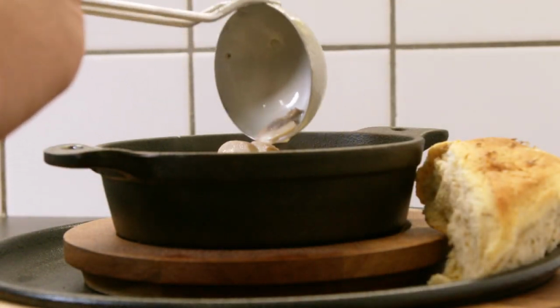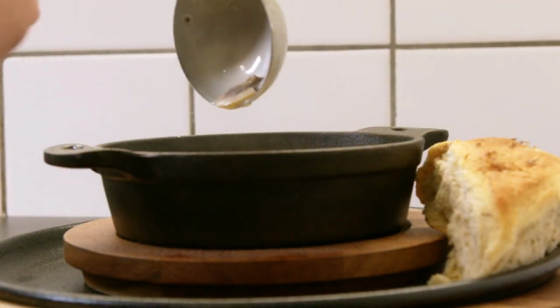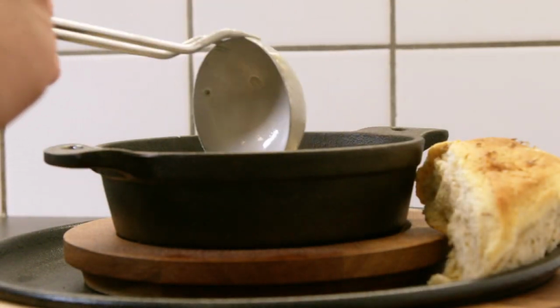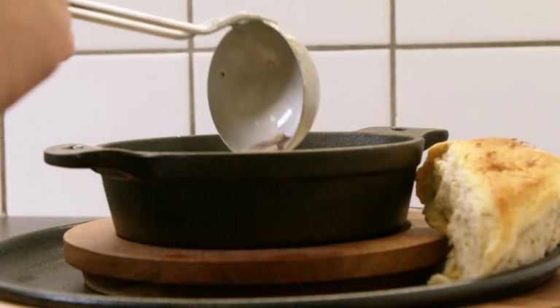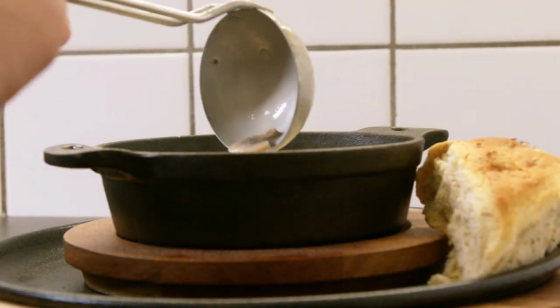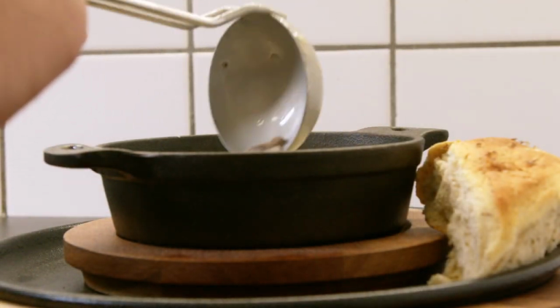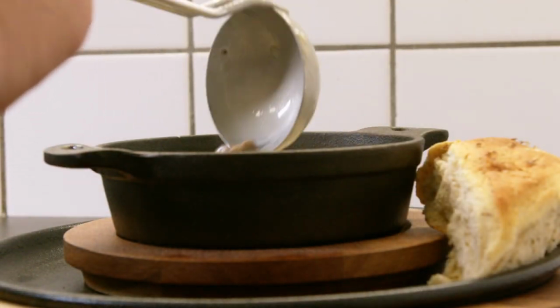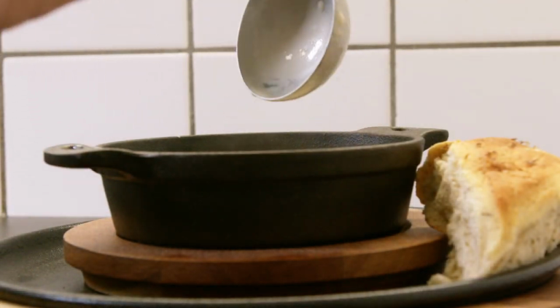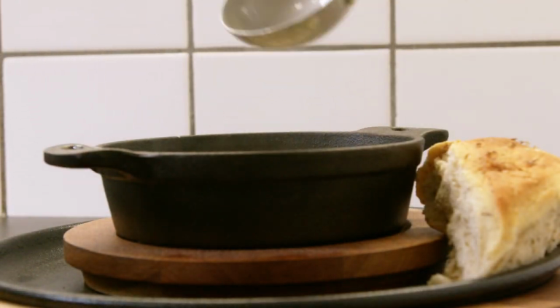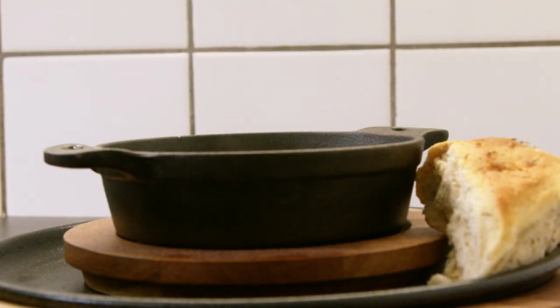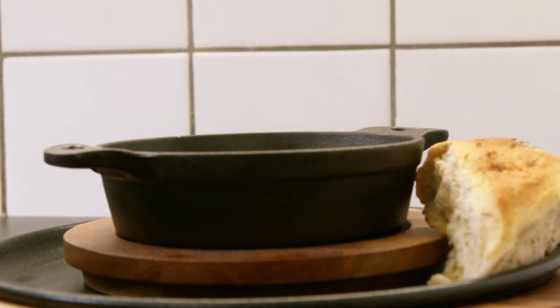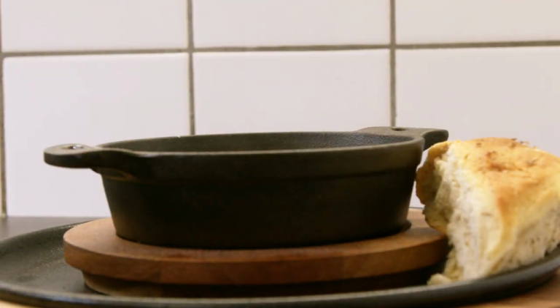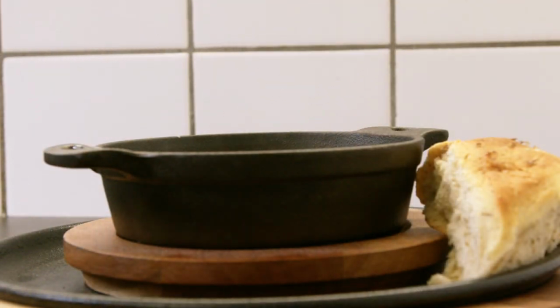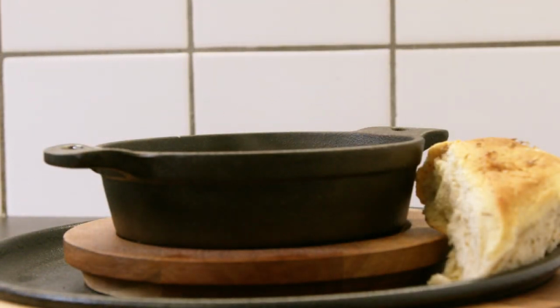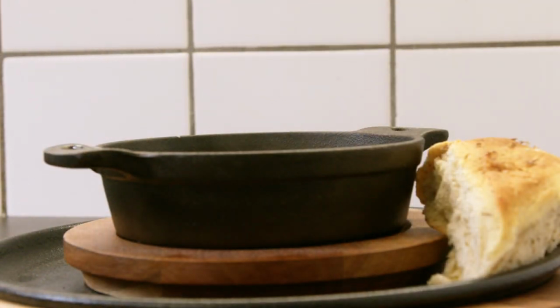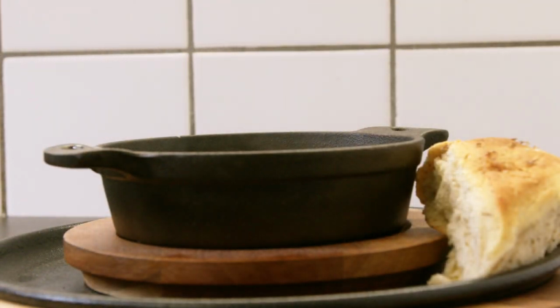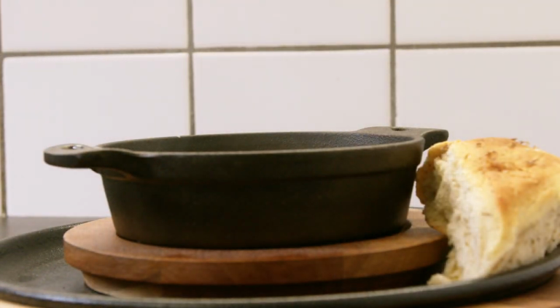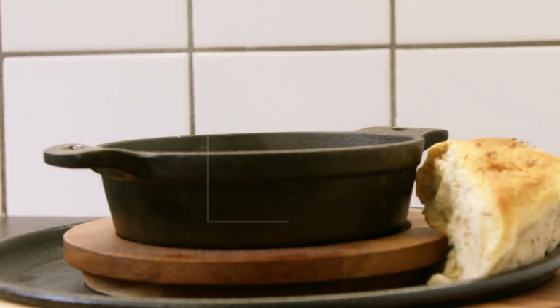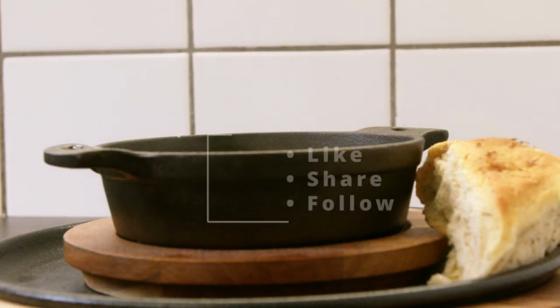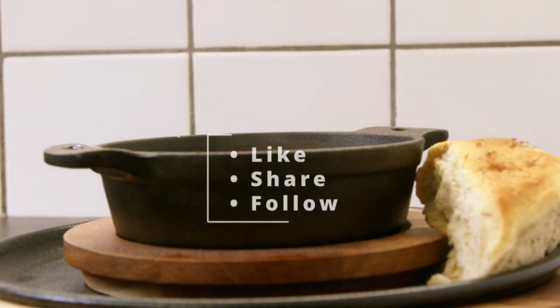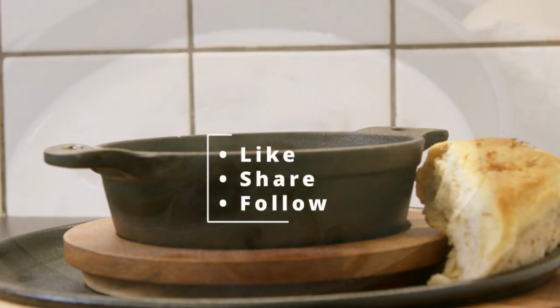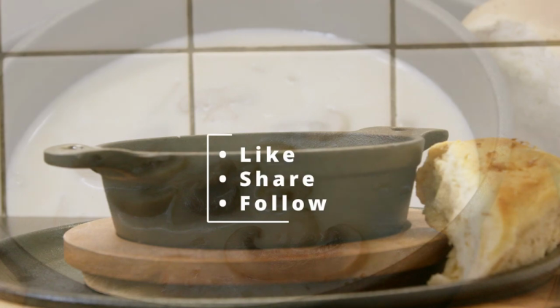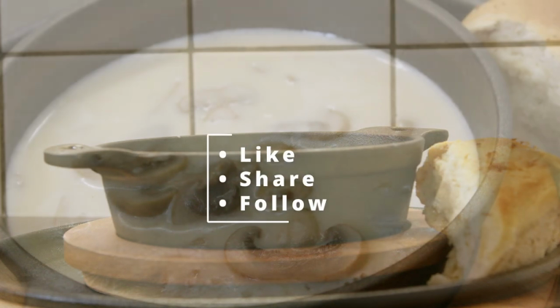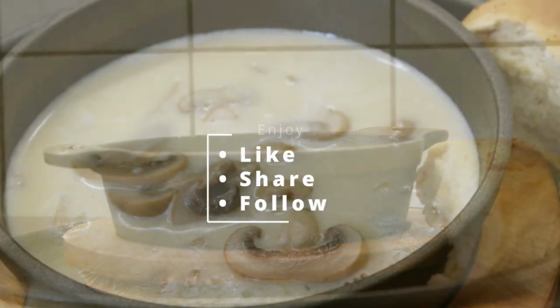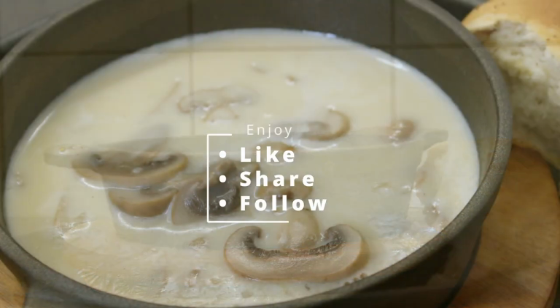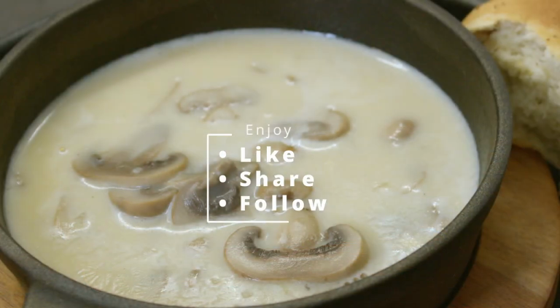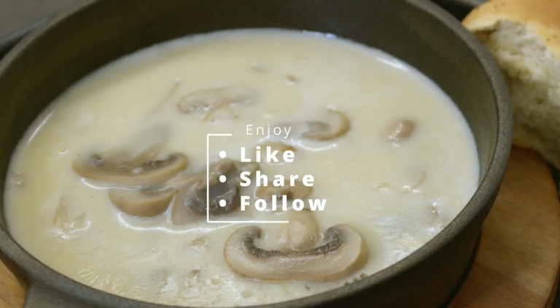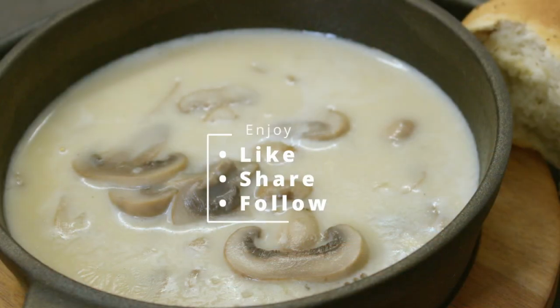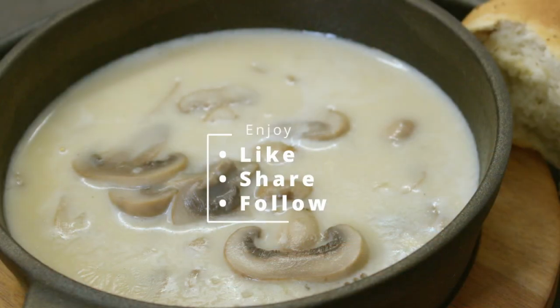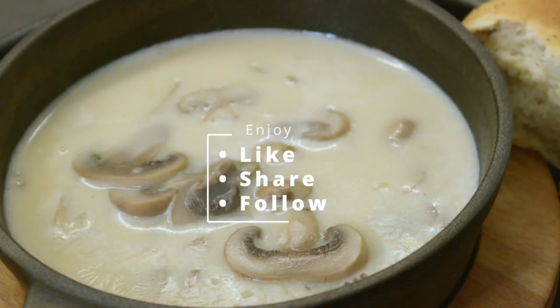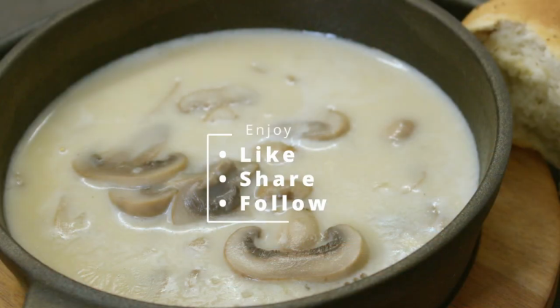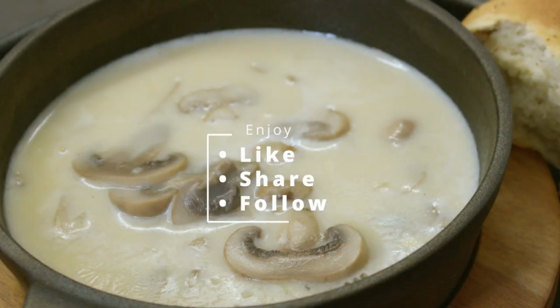Enjoy! Please do remember, a good soup deserves a good bread.